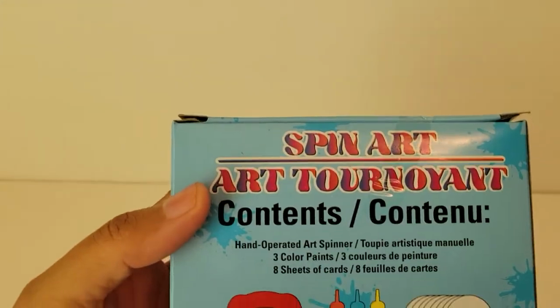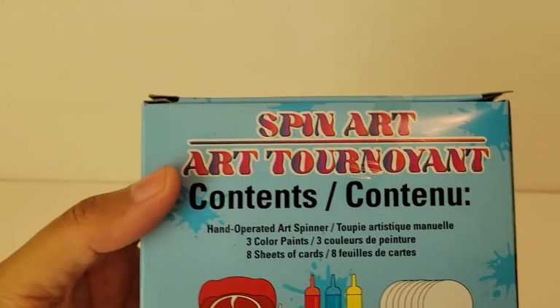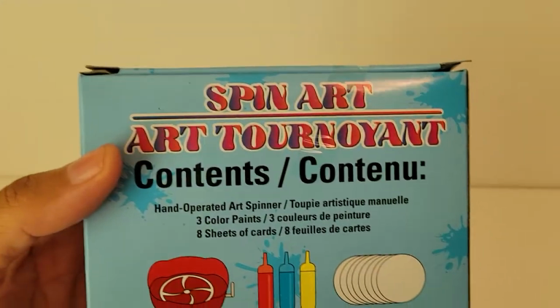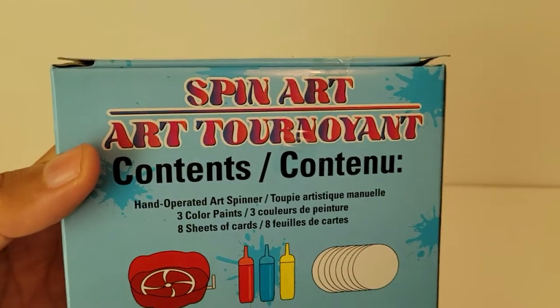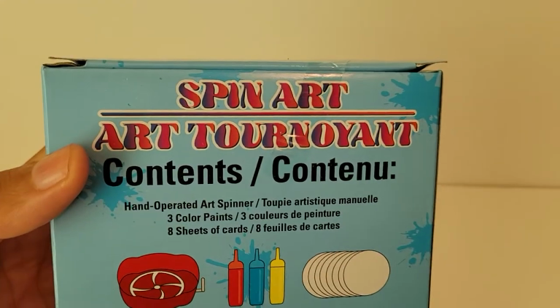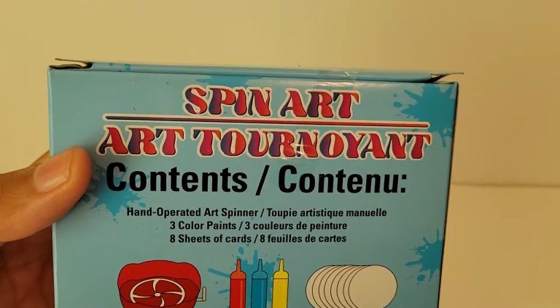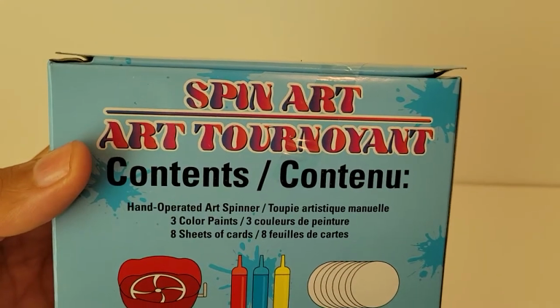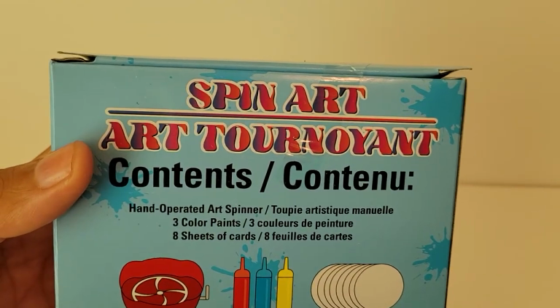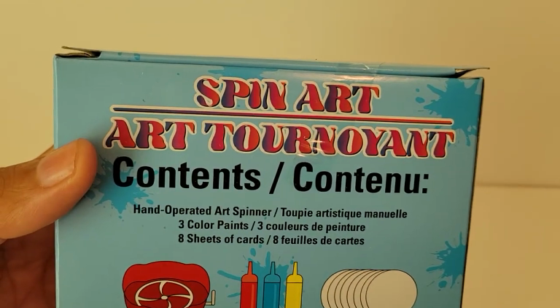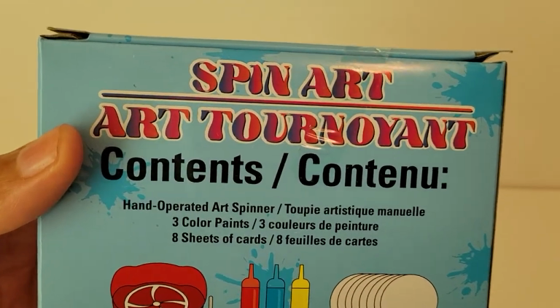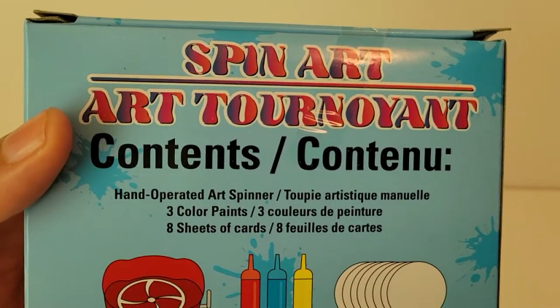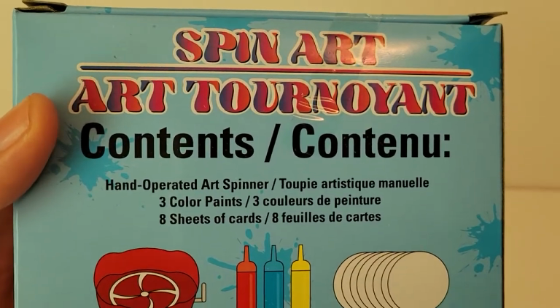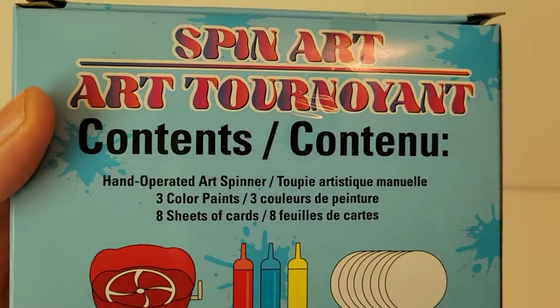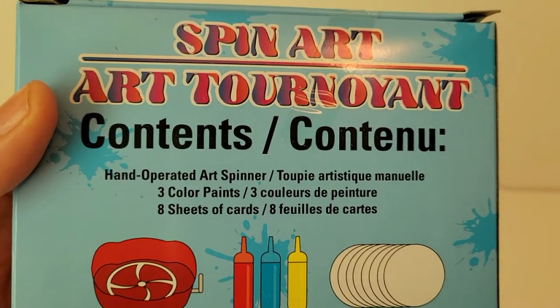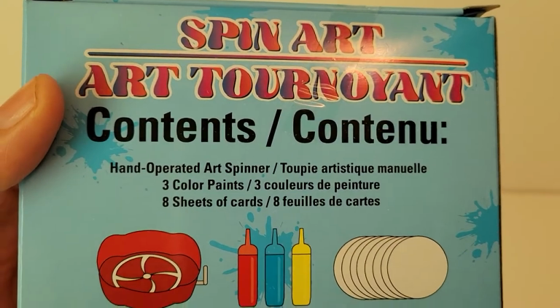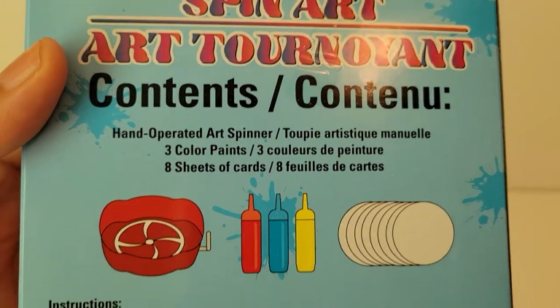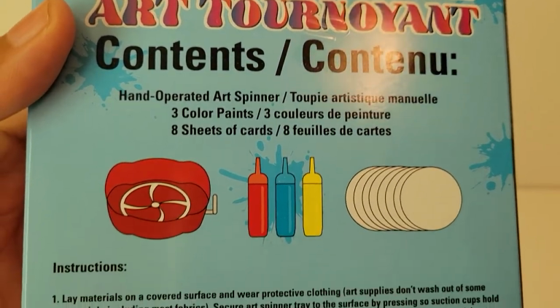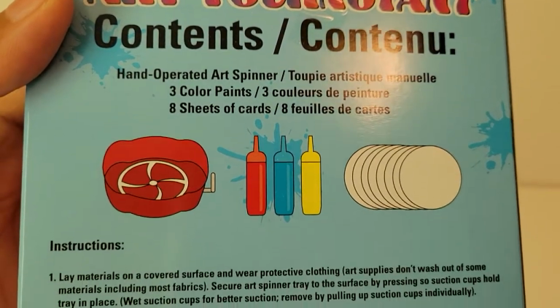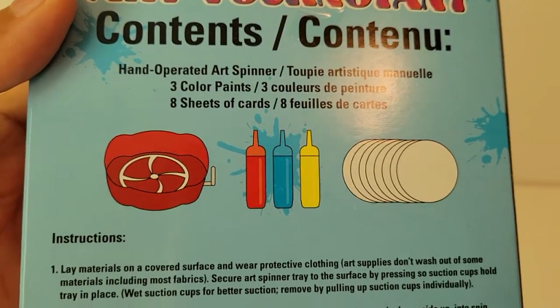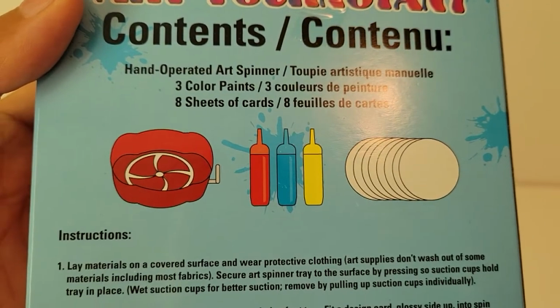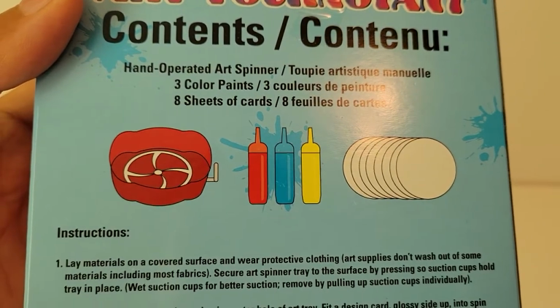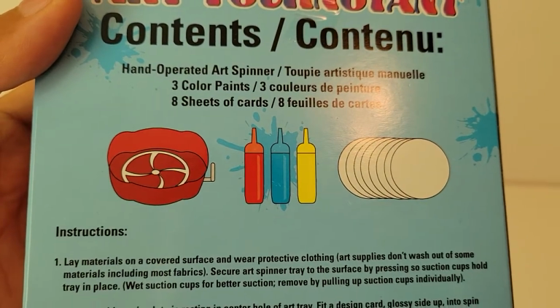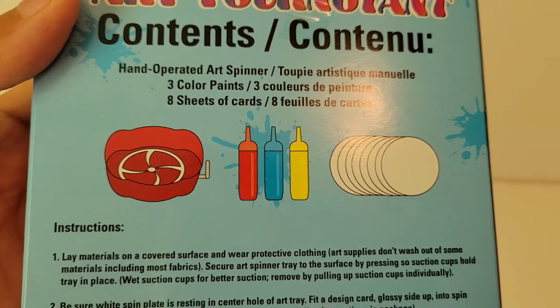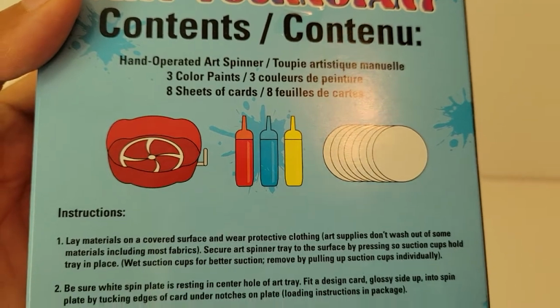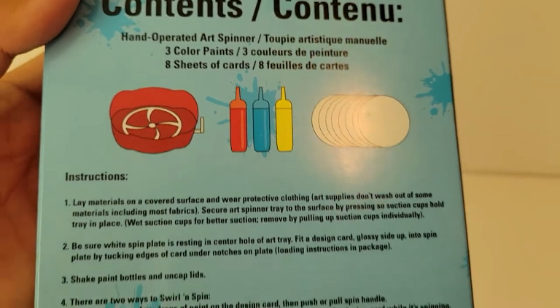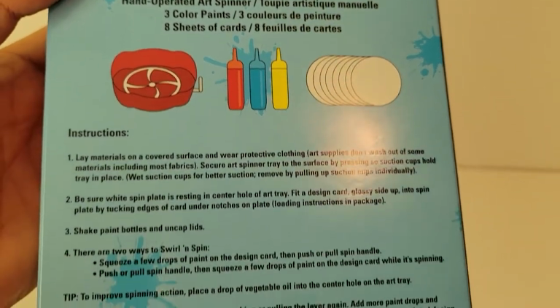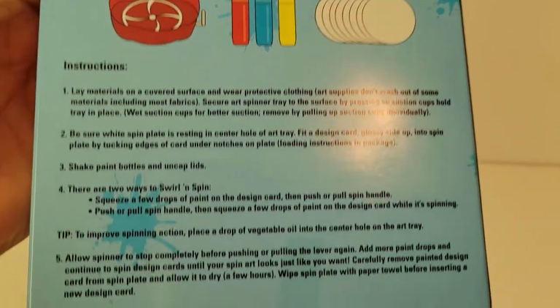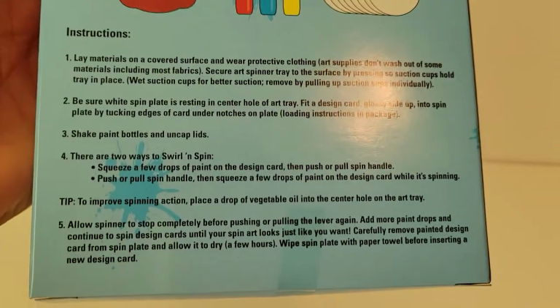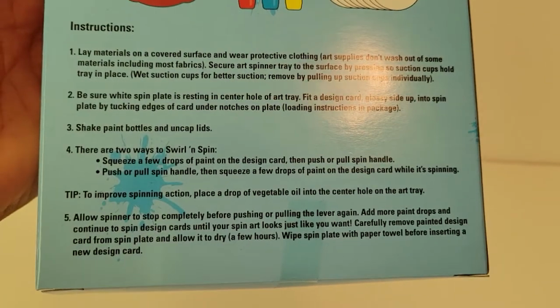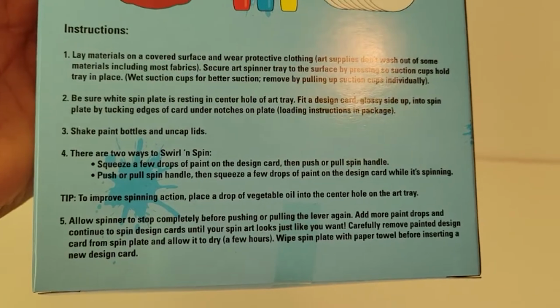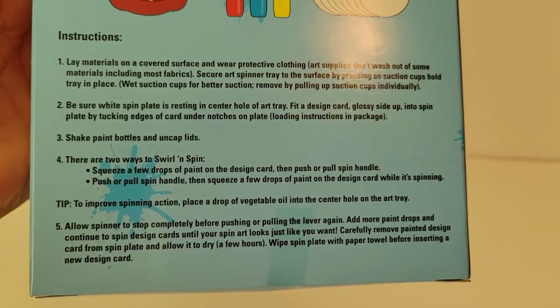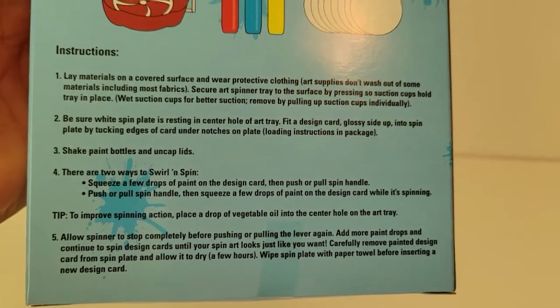Here's the back of the box. Spin art, contents — shows everything that it comes with, and instructions.